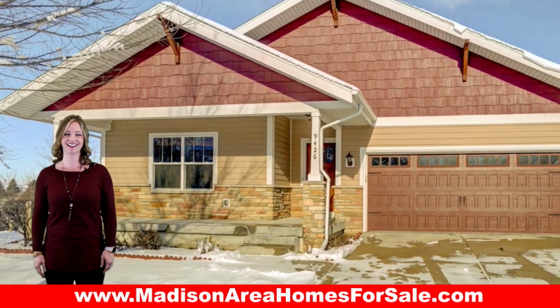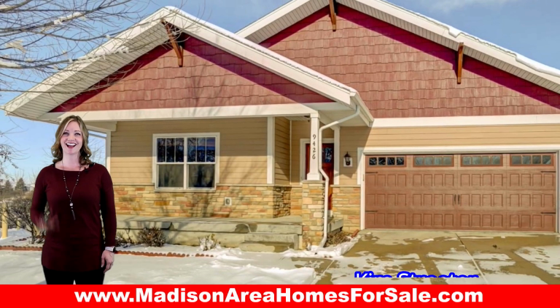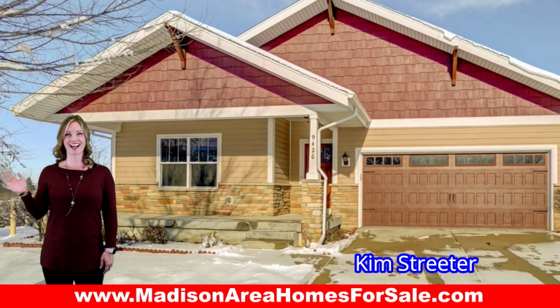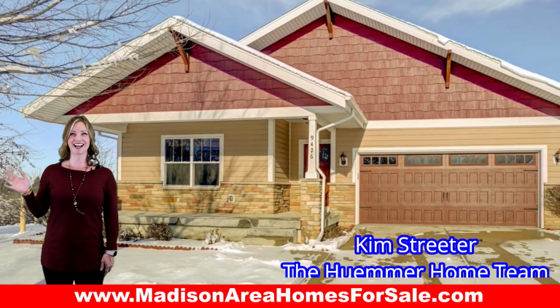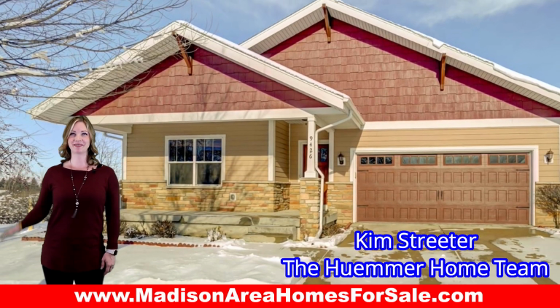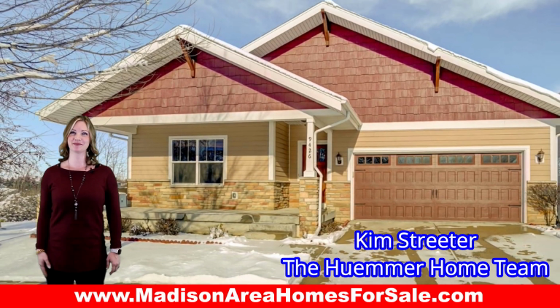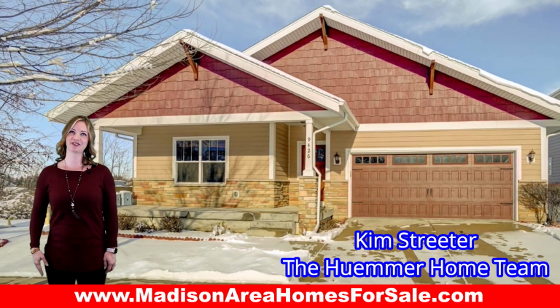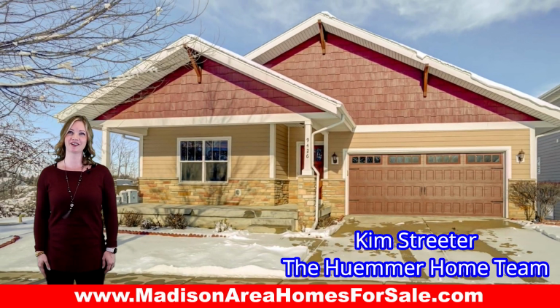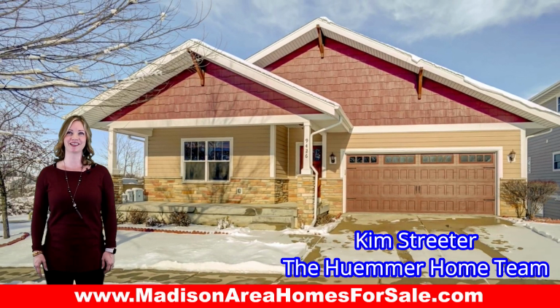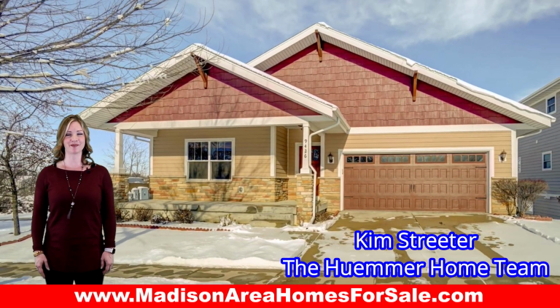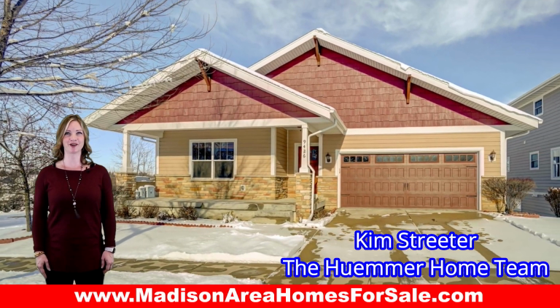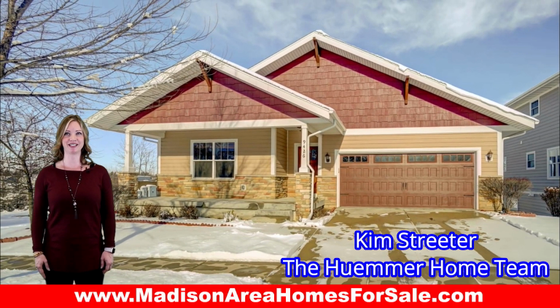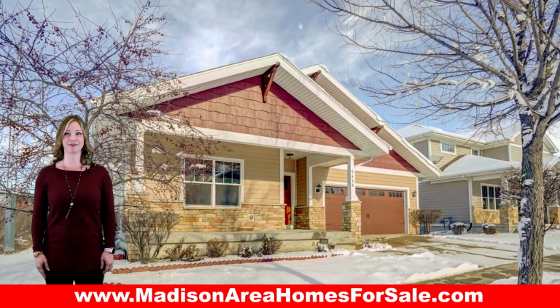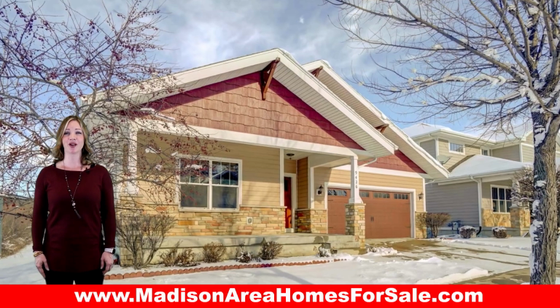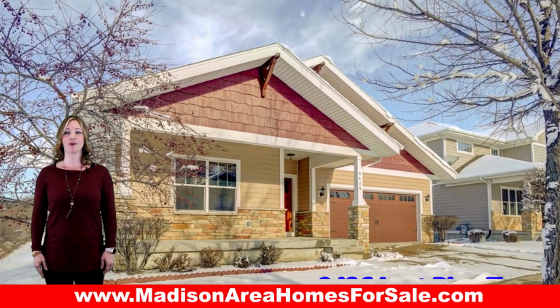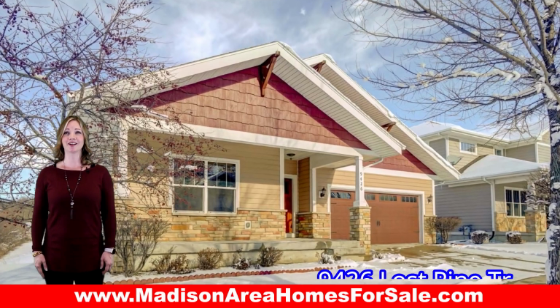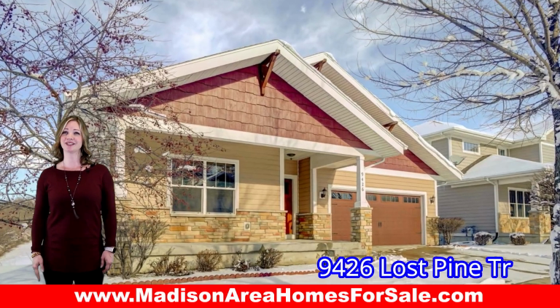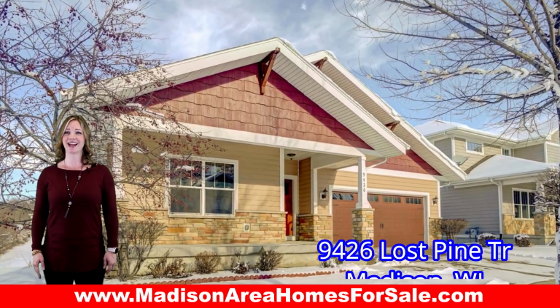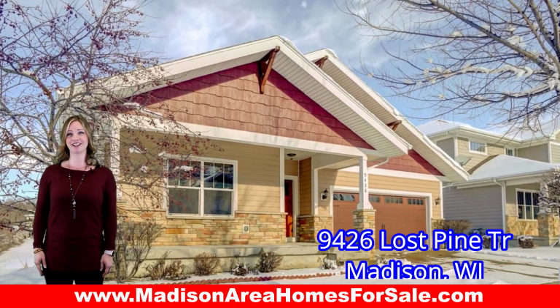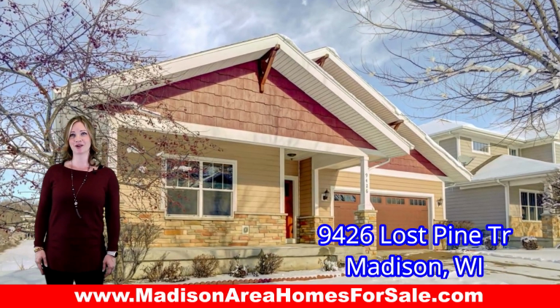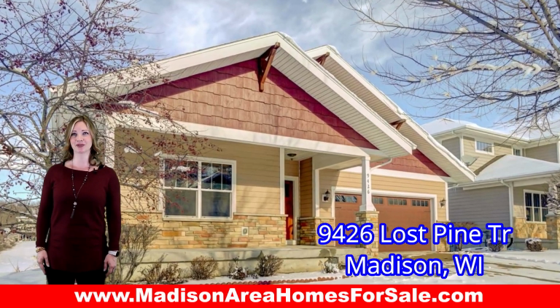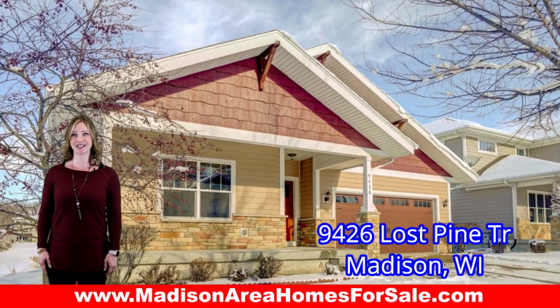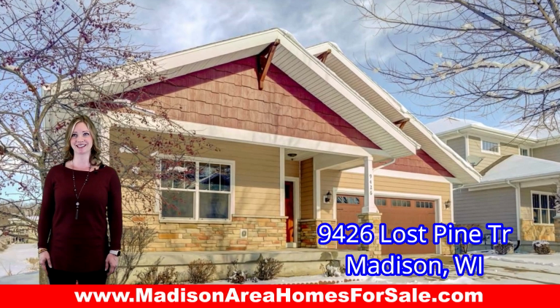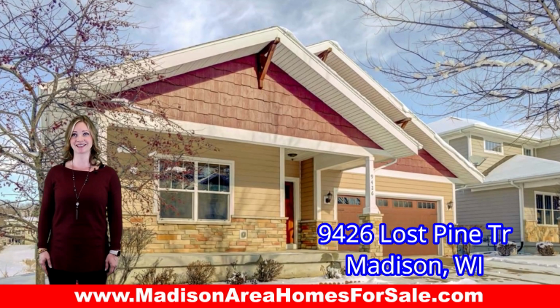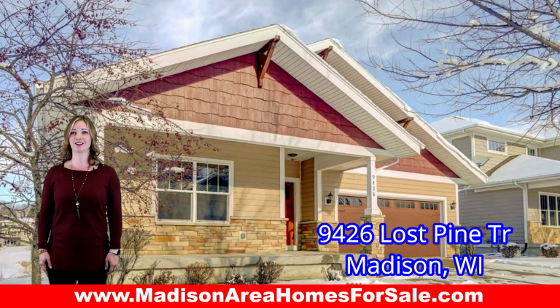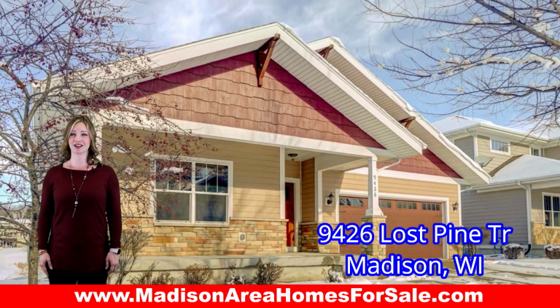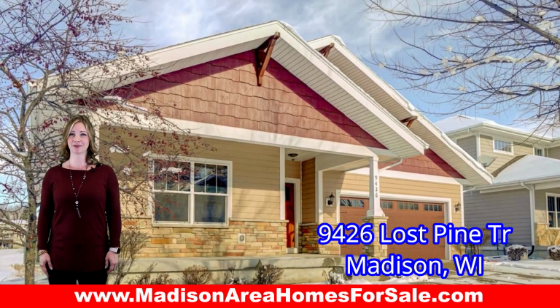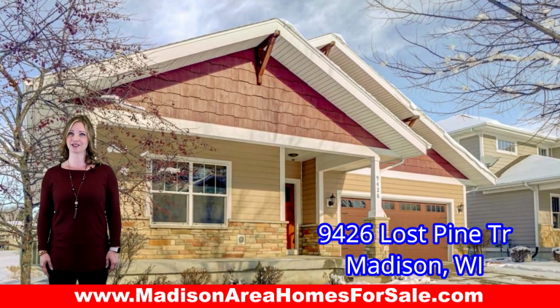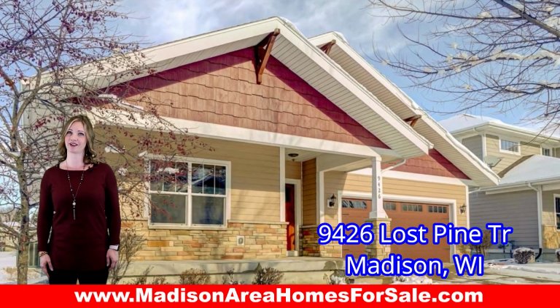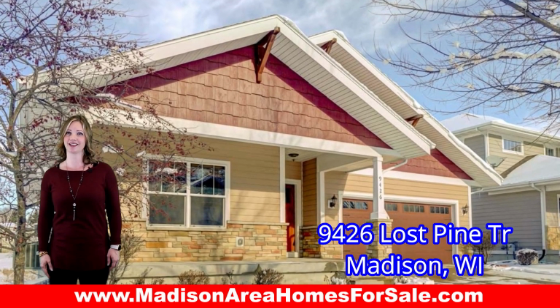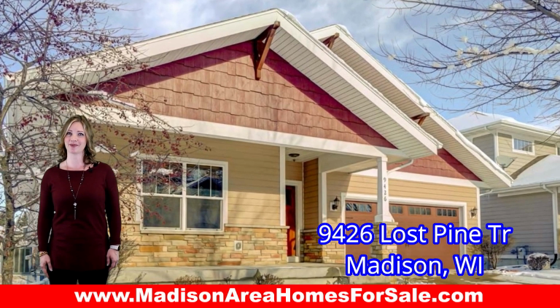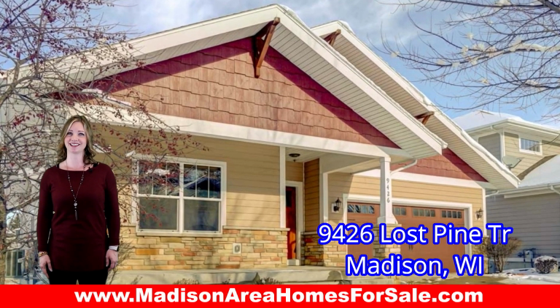Hi, I'm Kim Streeter with the Hummer Home Team. Welcome to 9426 Lost Pine Trail in Madison.